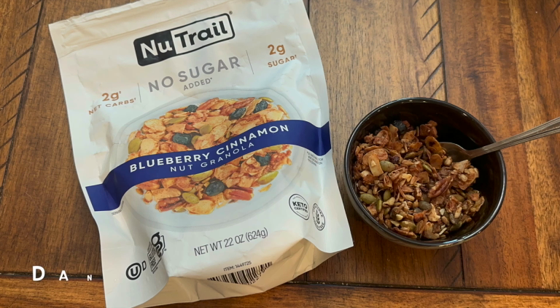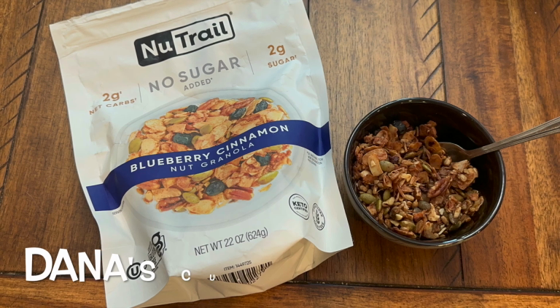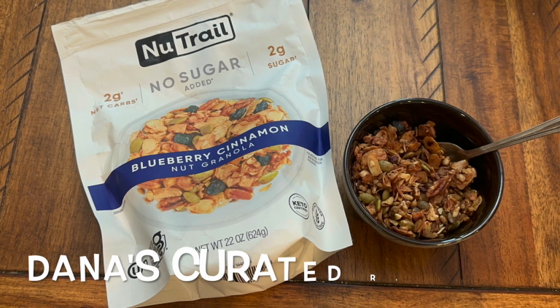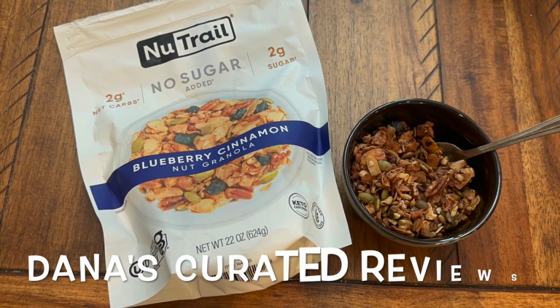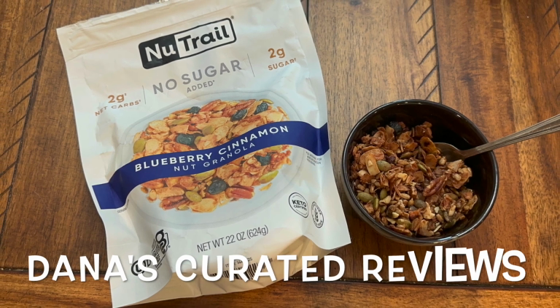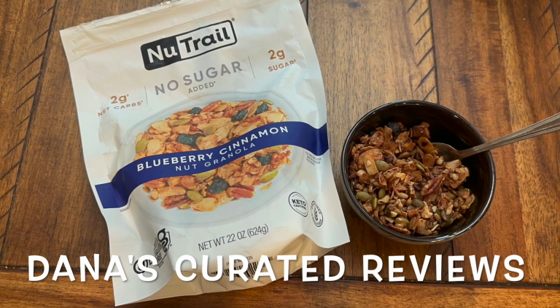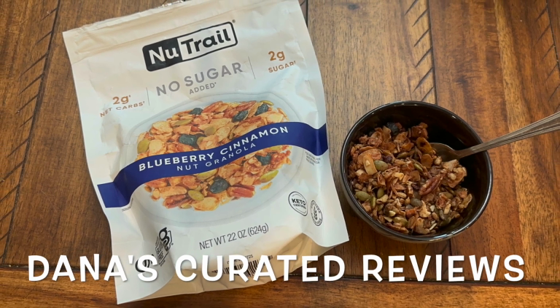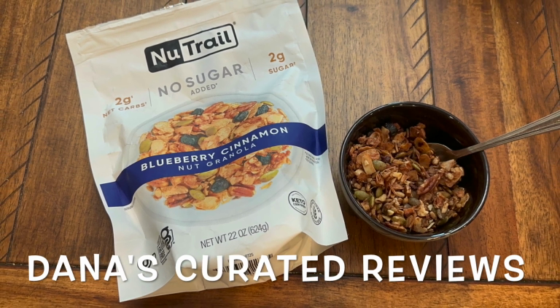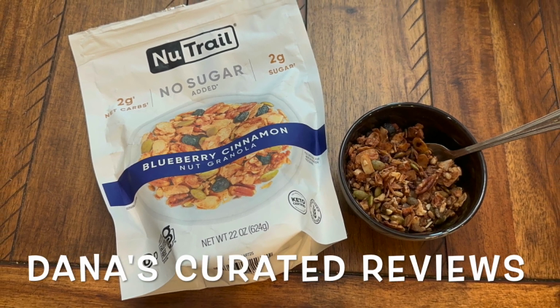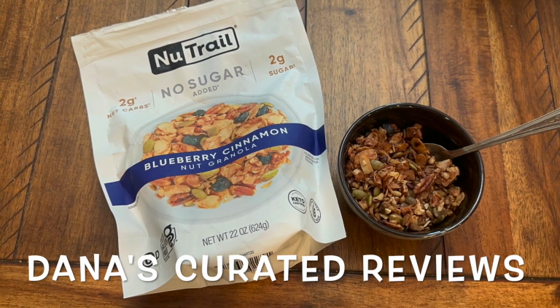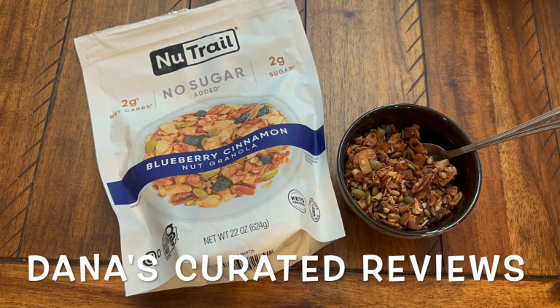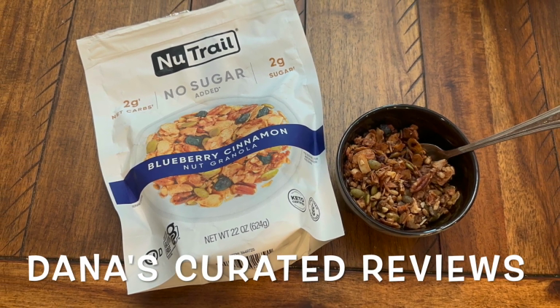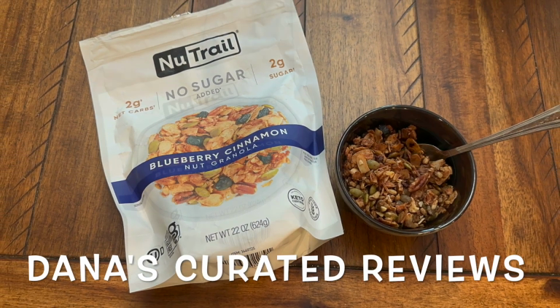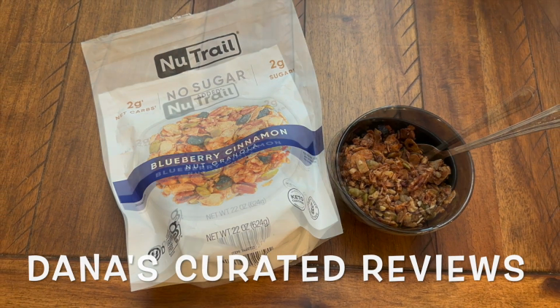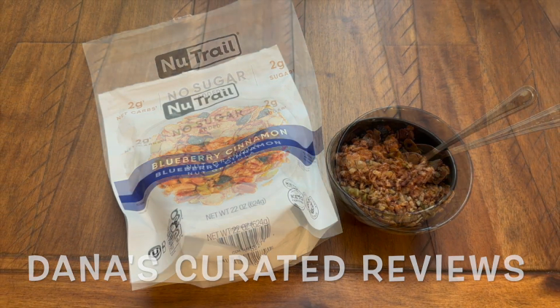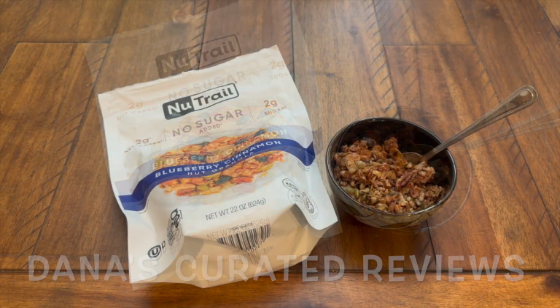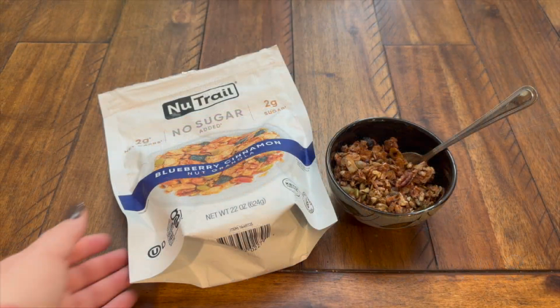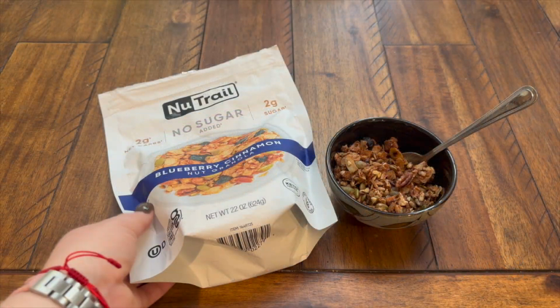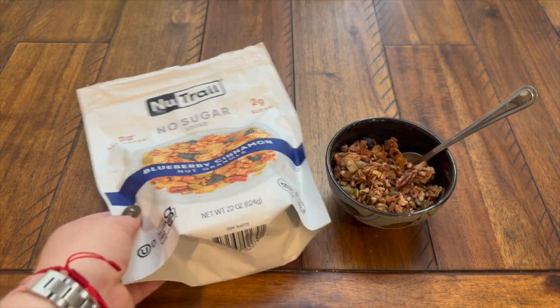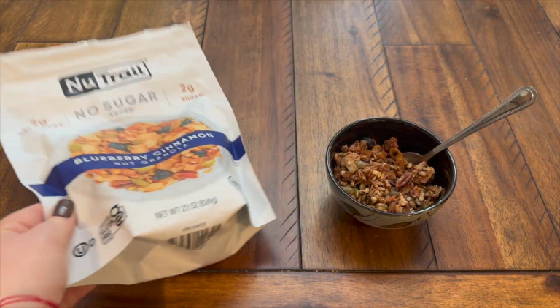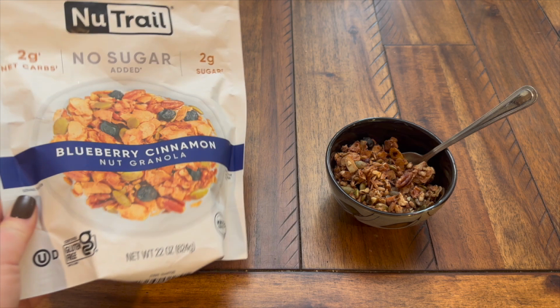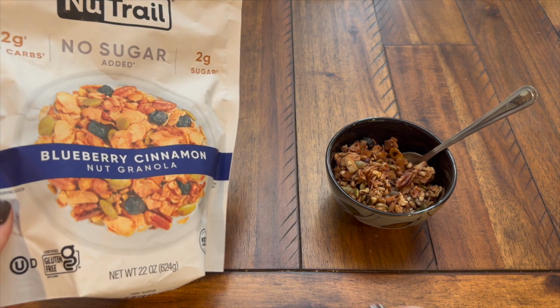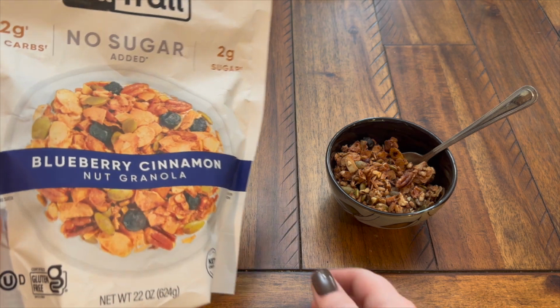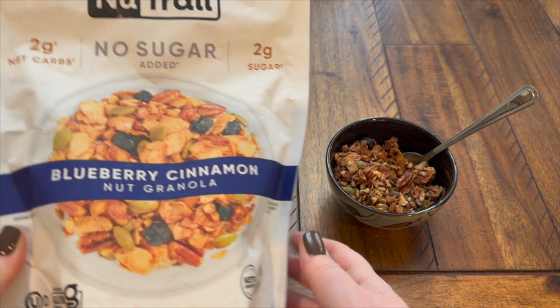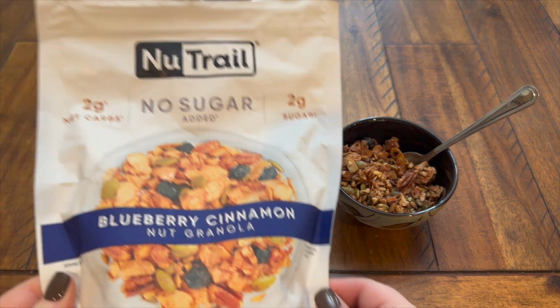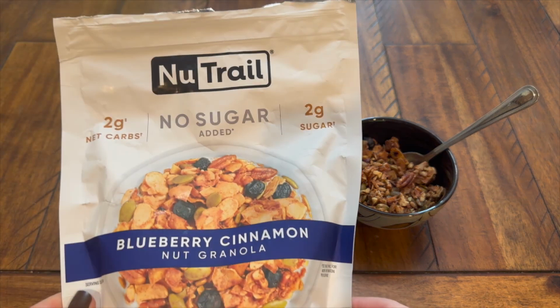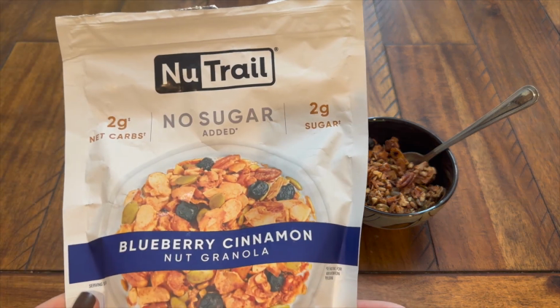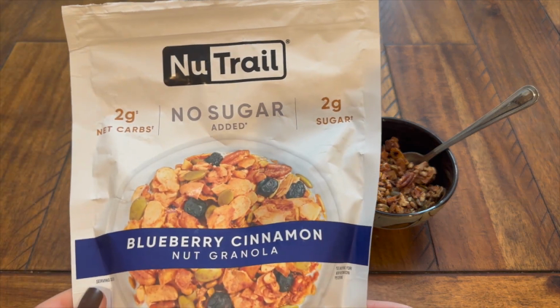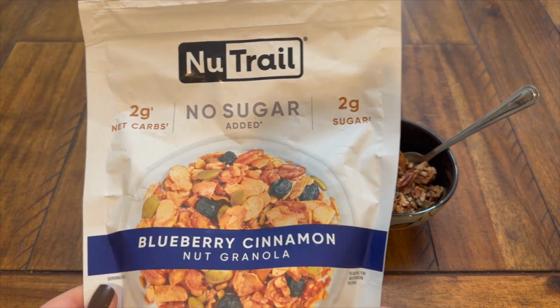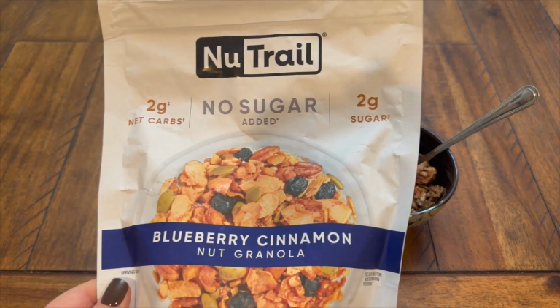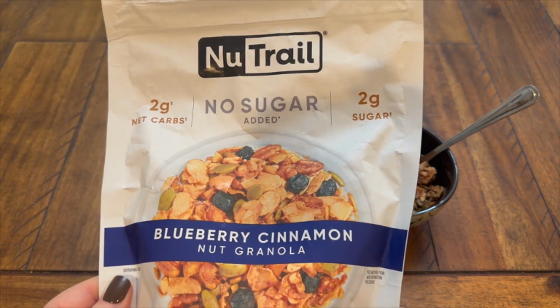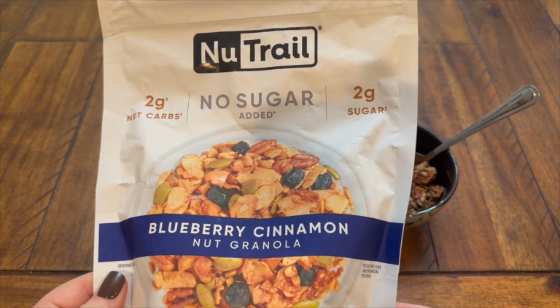Hello my friends and welcome to Dana's Curated Reviews. Today we are reviewing the New Trail Blueberry Cinnamon Nut Granola.